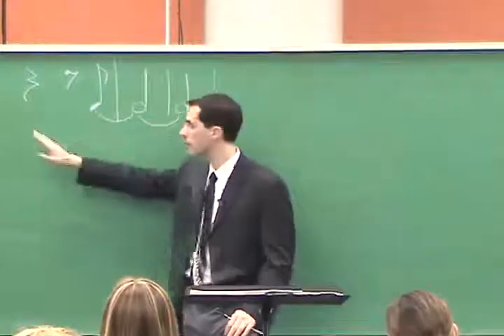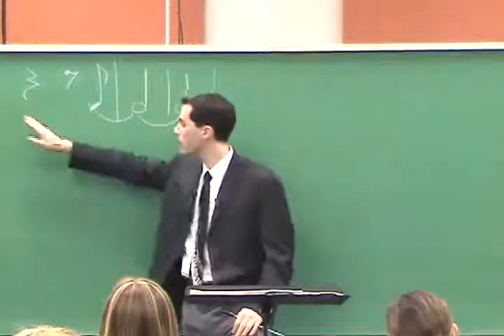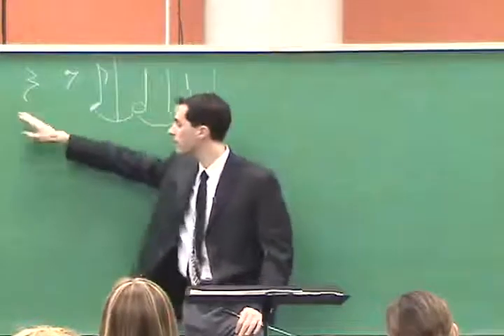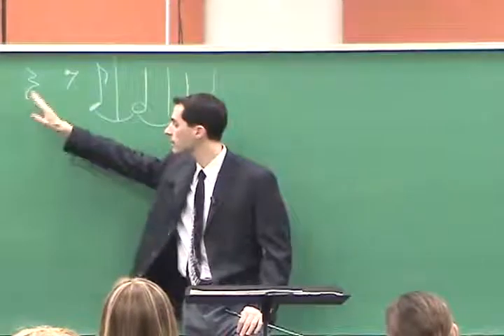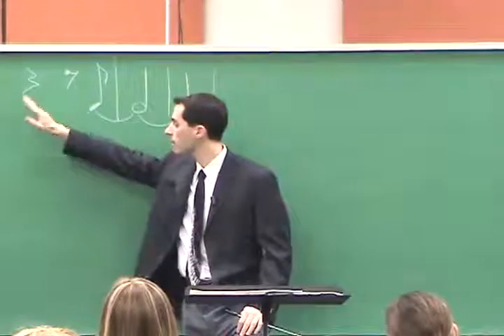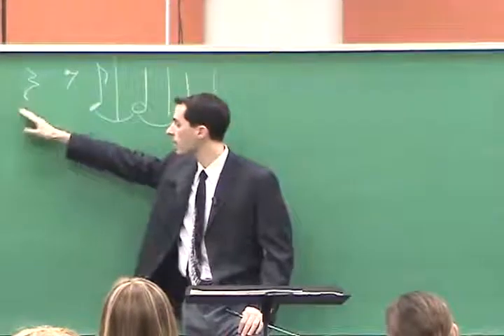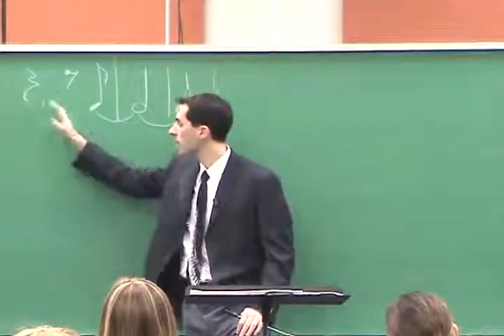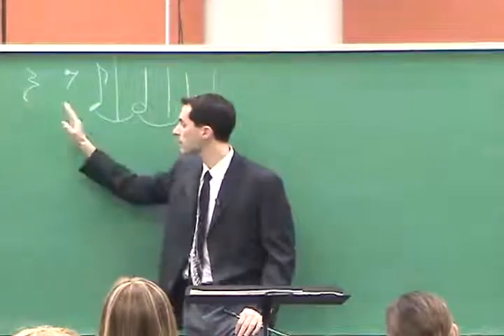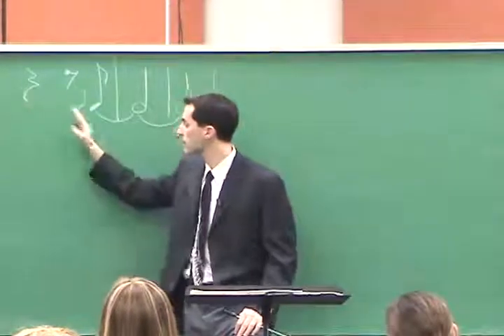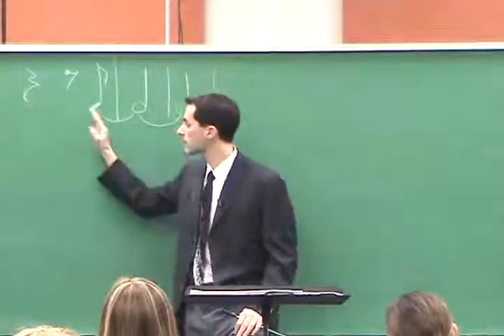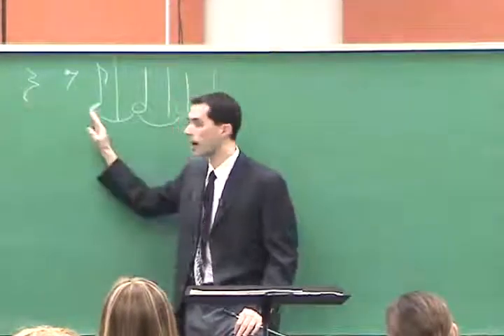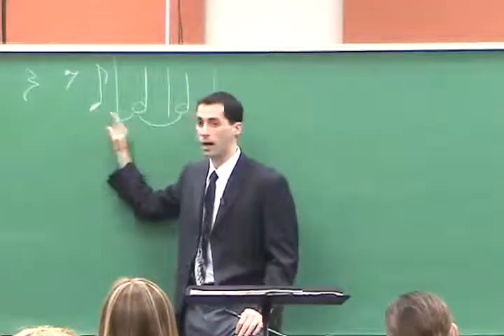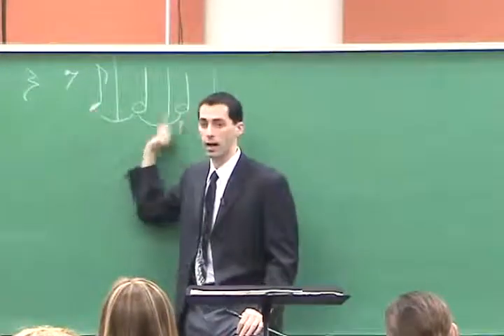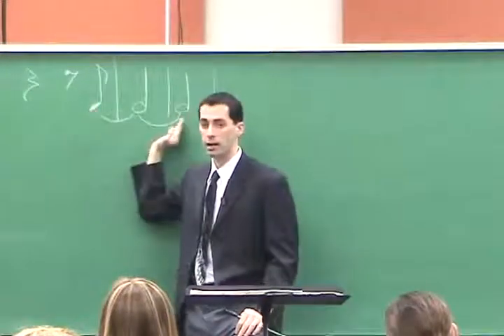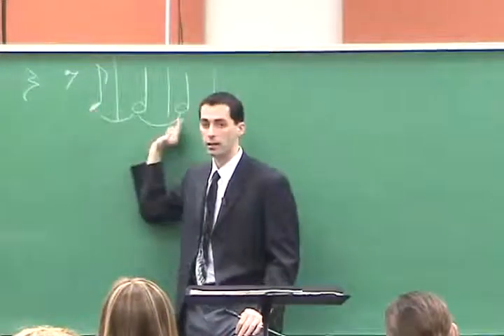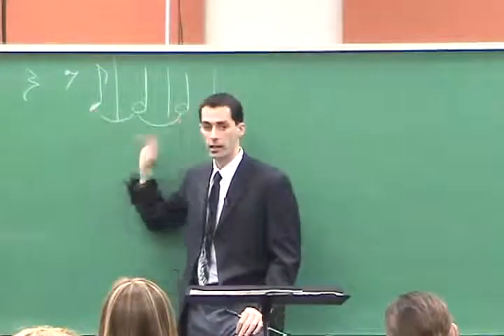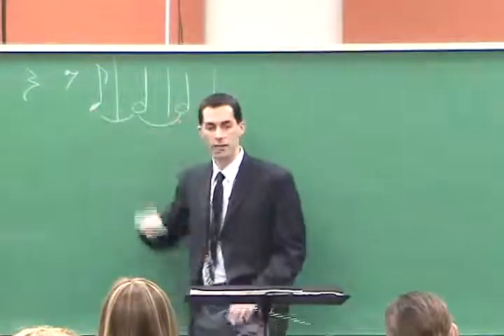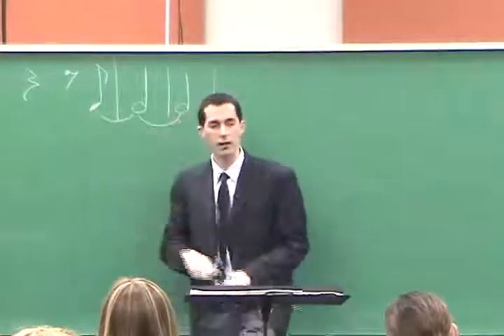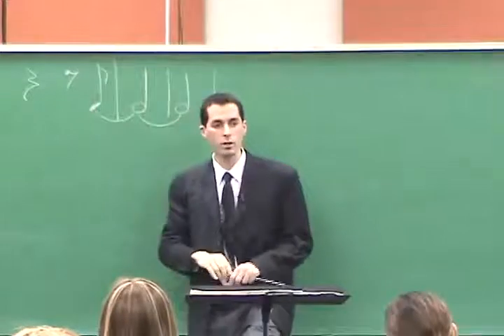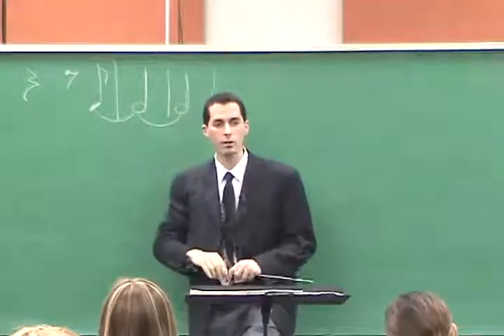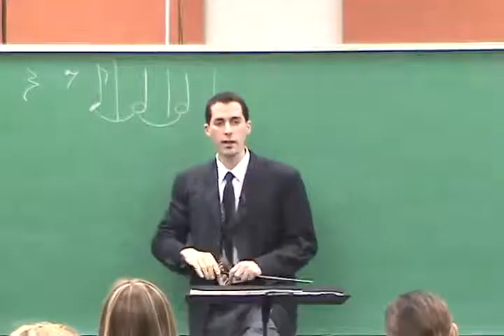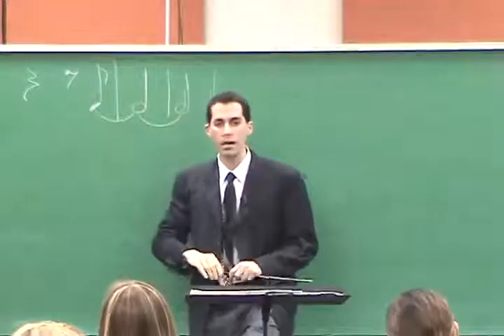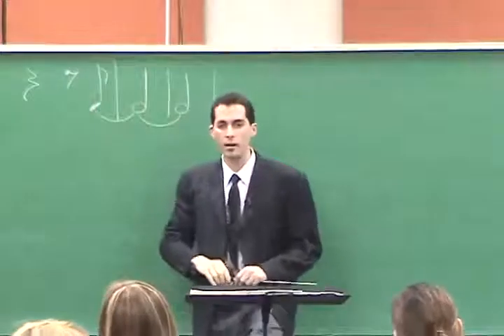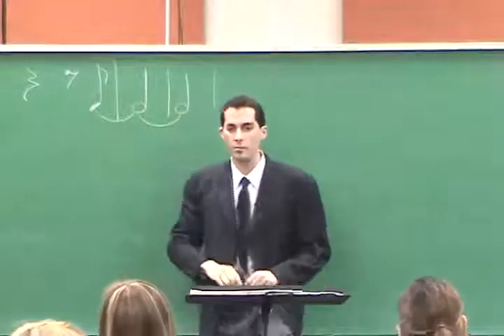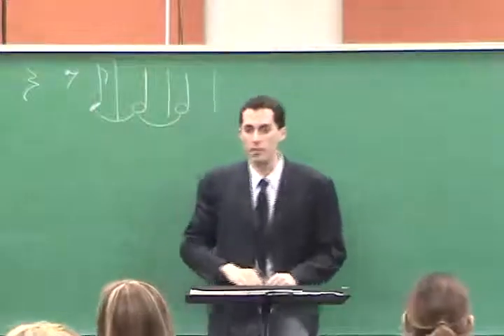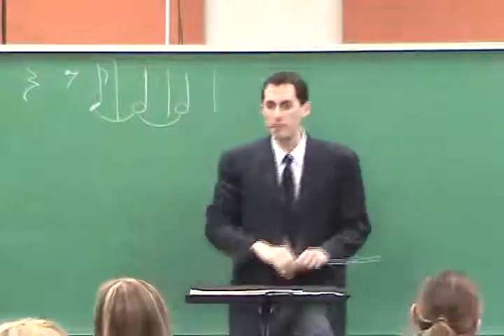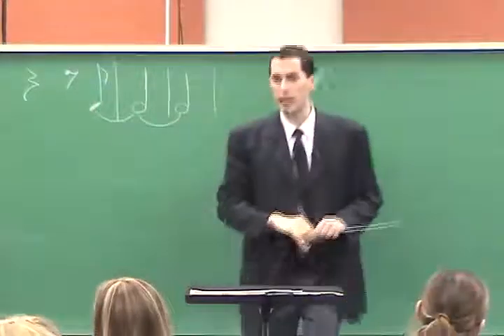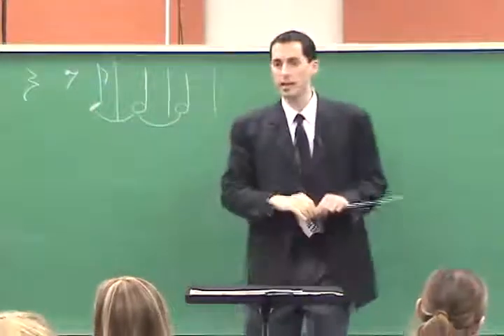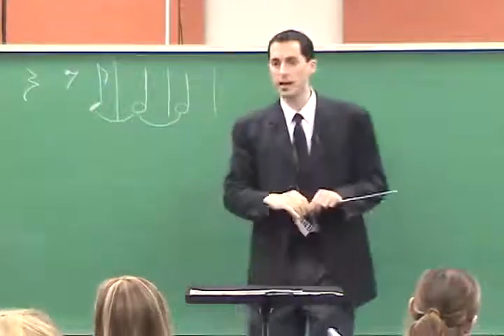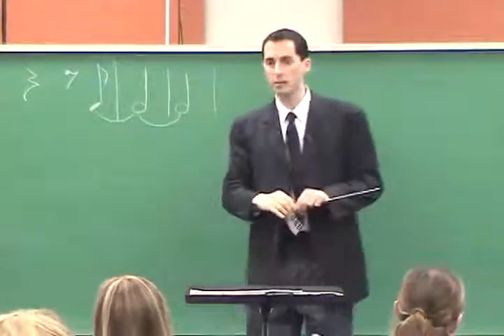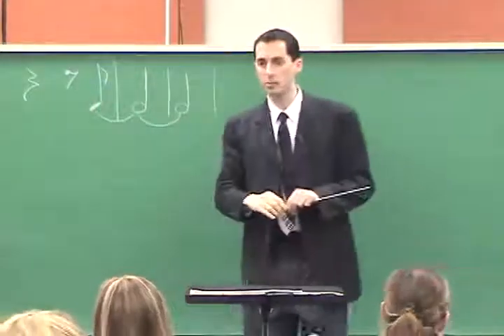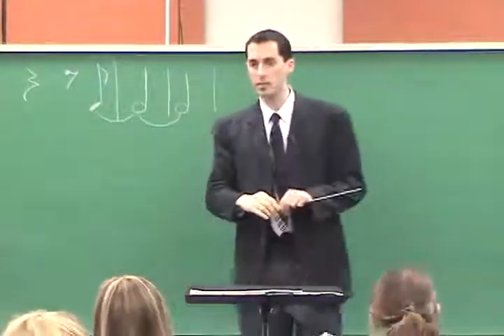So now it'll be da, da, da. Can I have everyone do that on B-flat concert please?